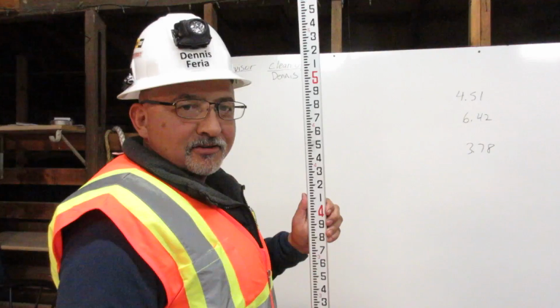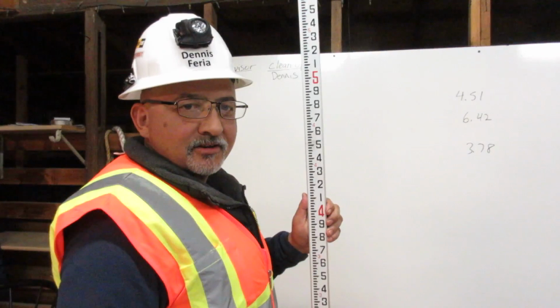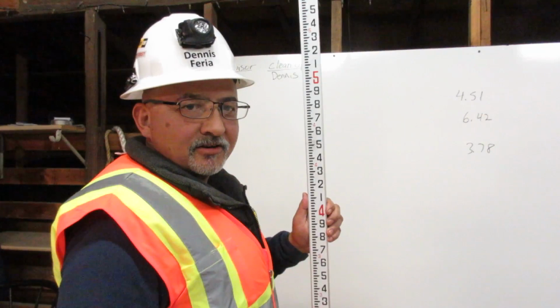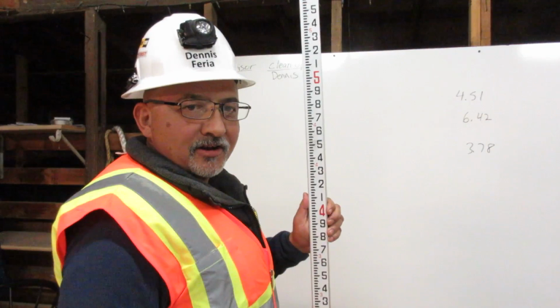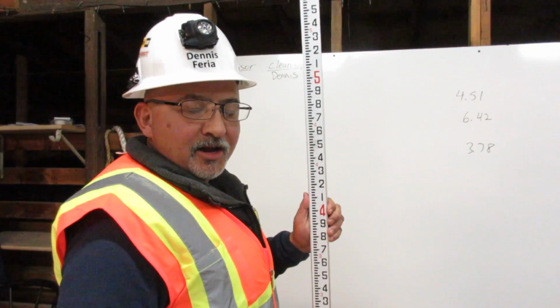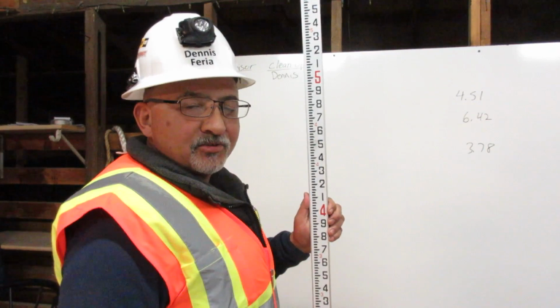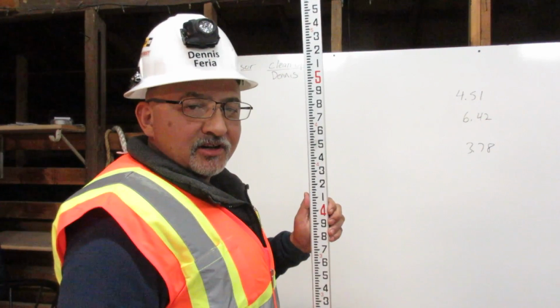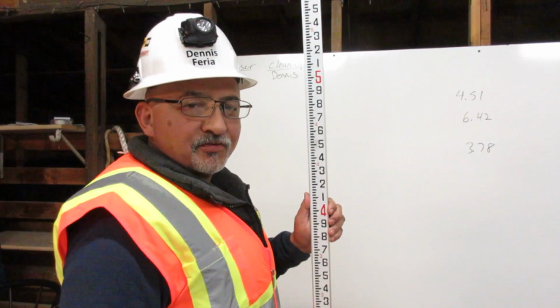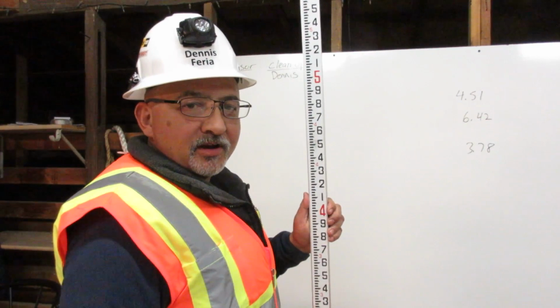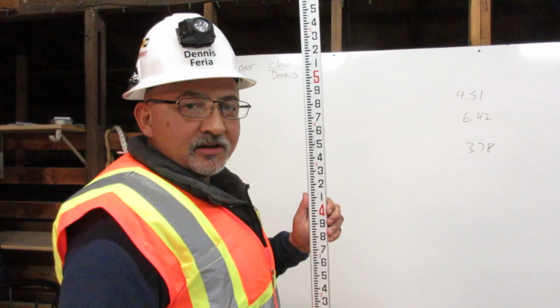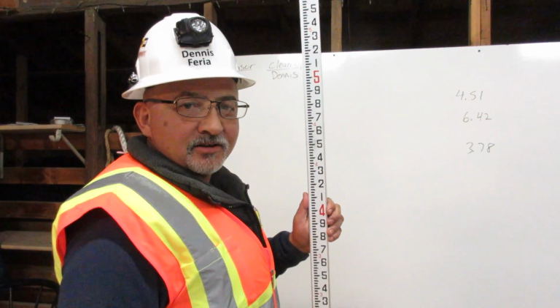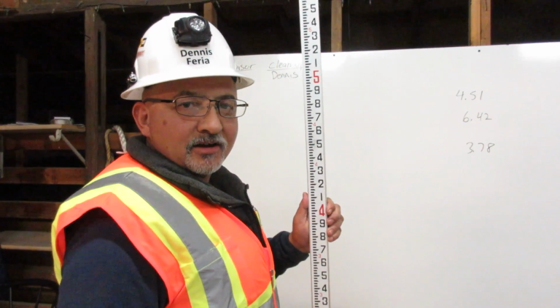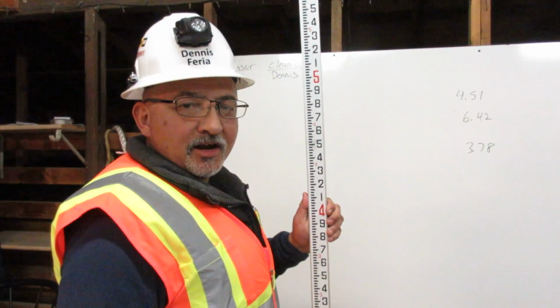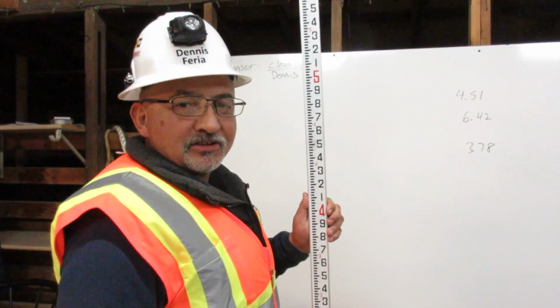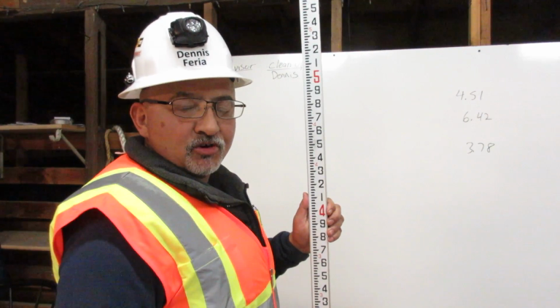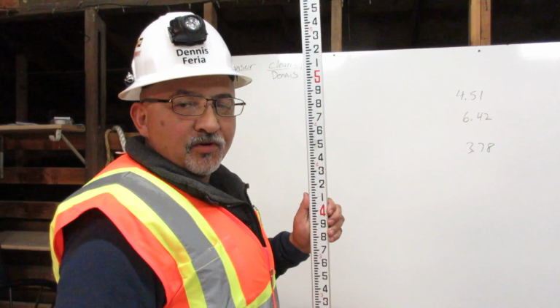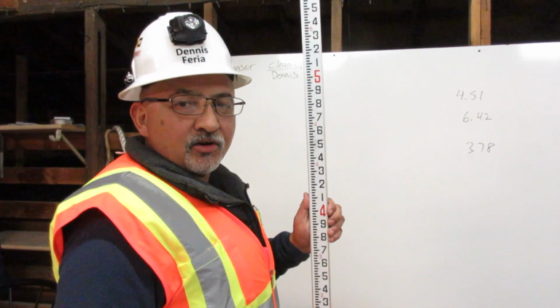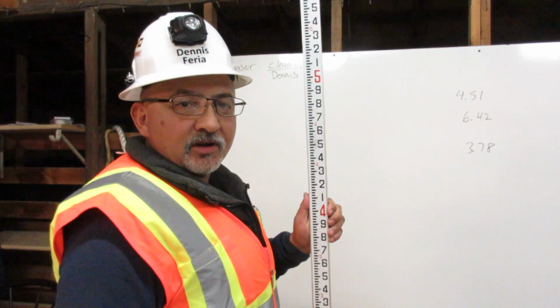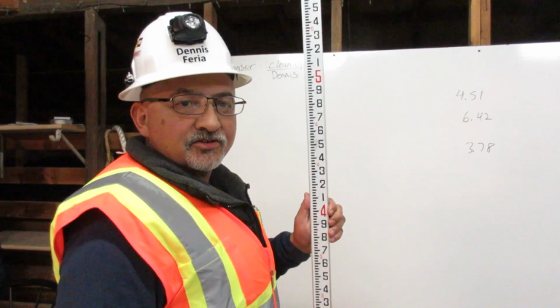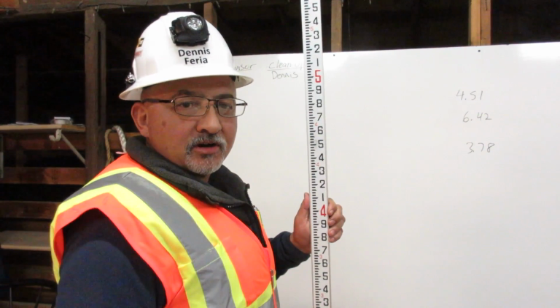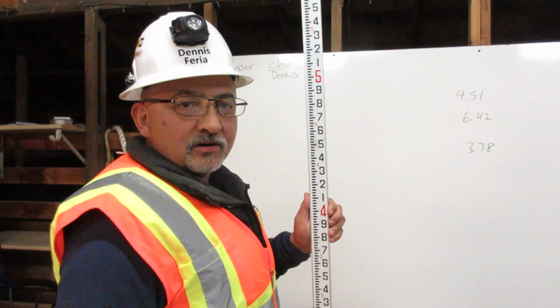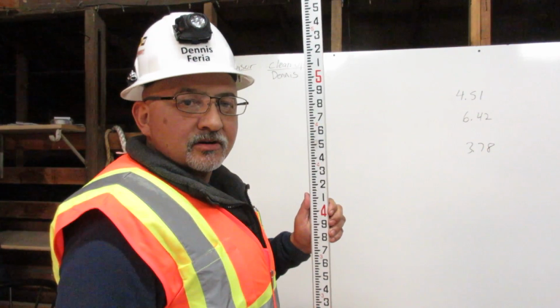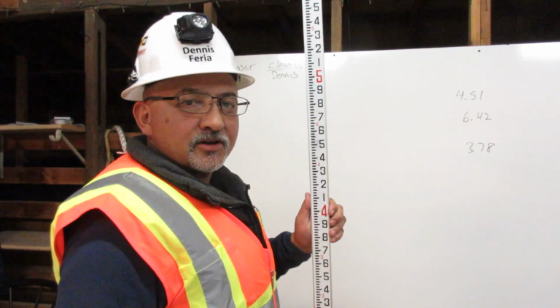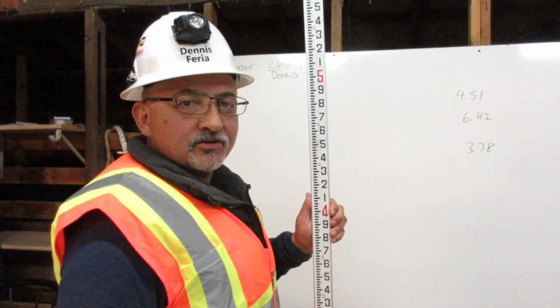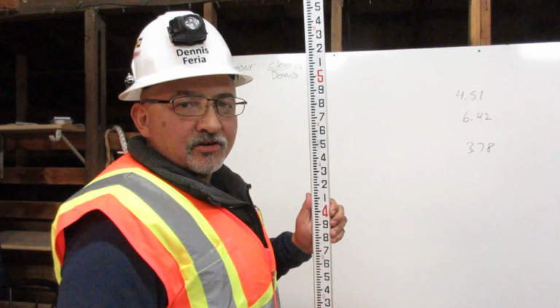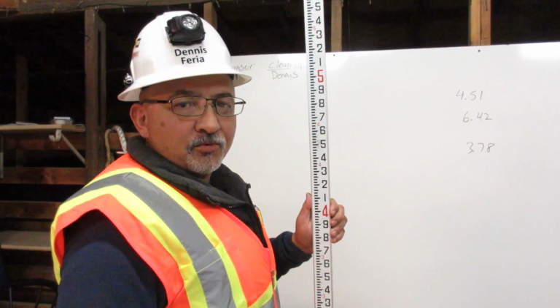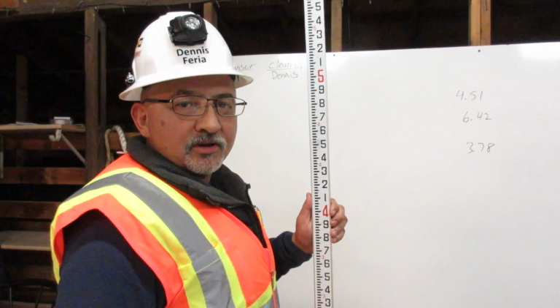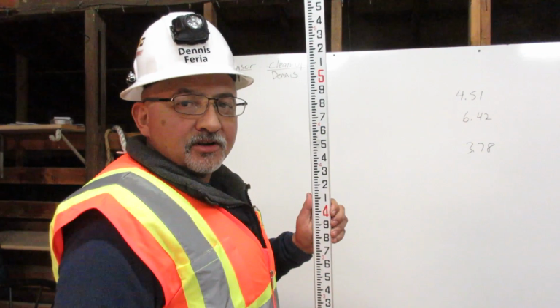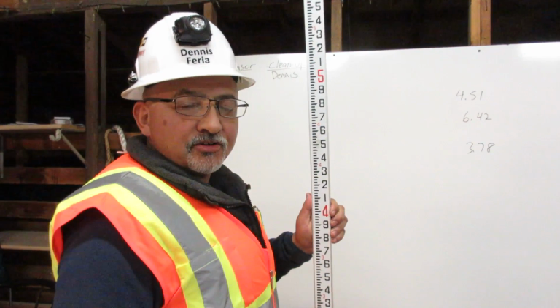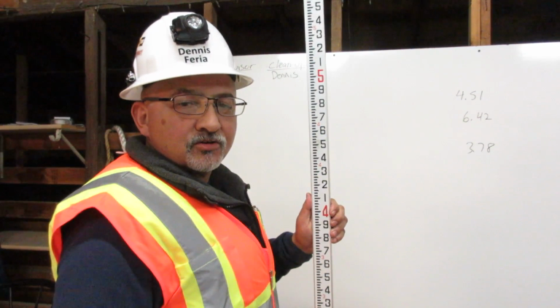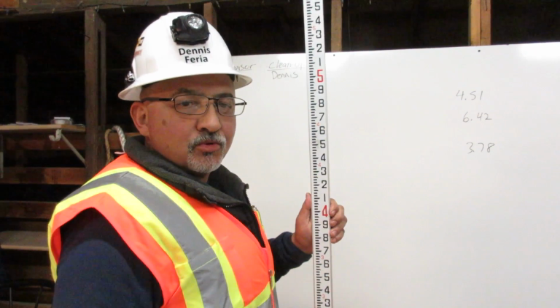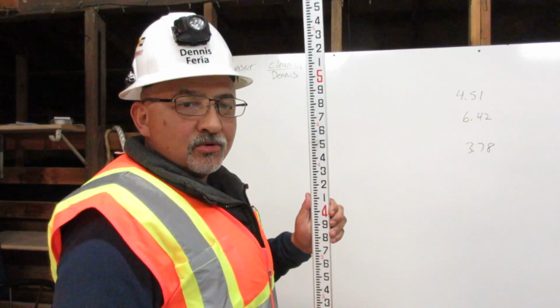I am Dennis Feria. I am a certified grade checker. Here's how you read an engineer's rule.